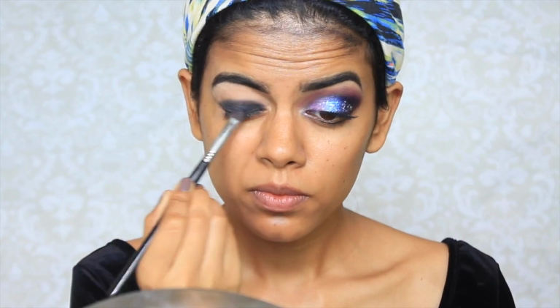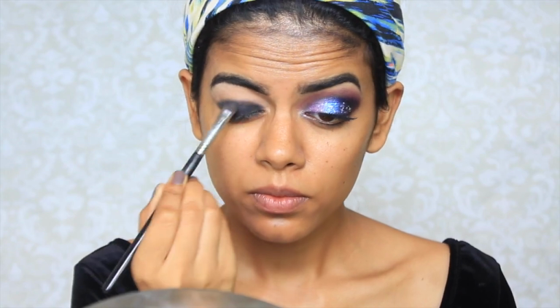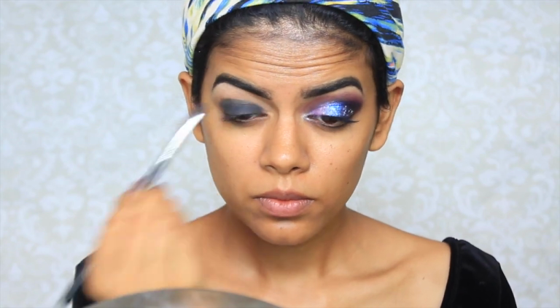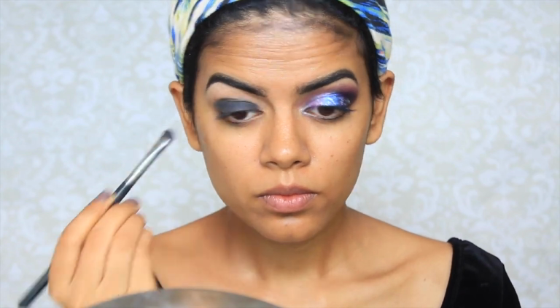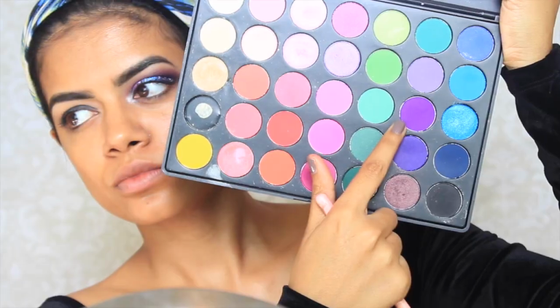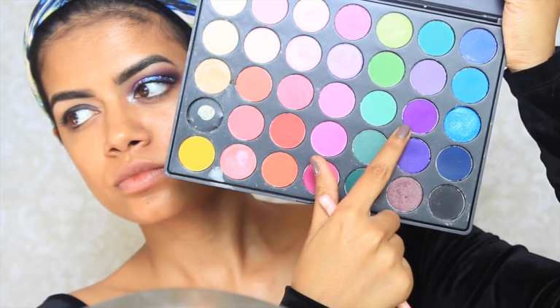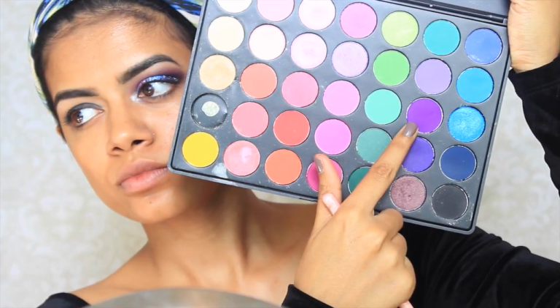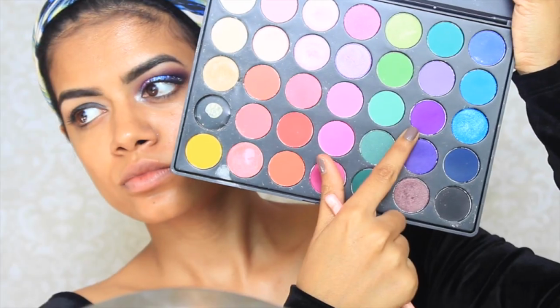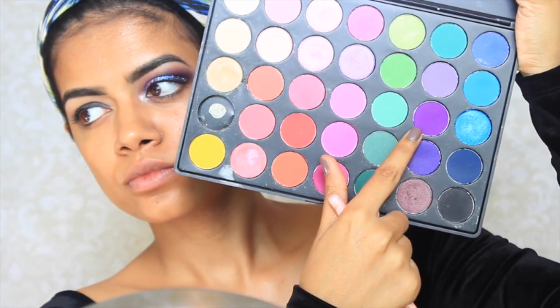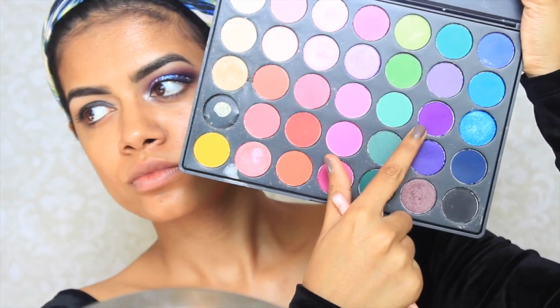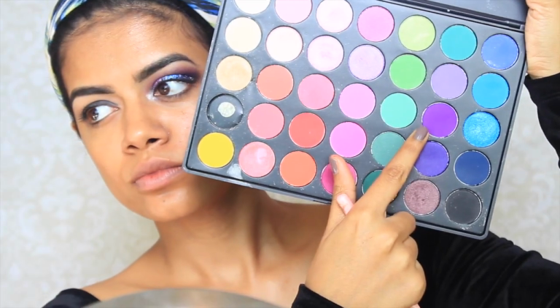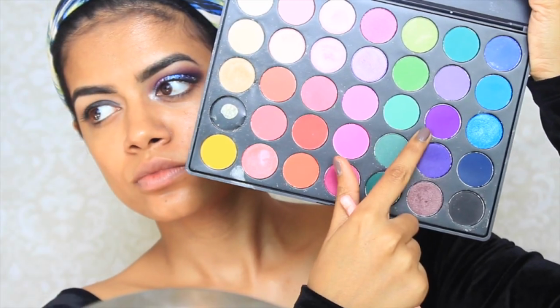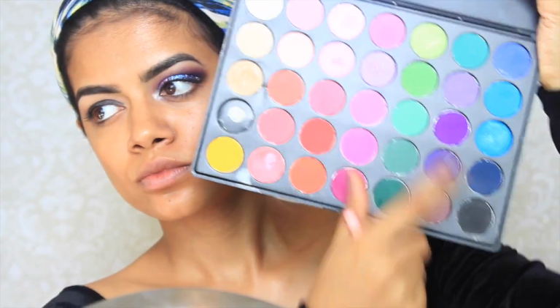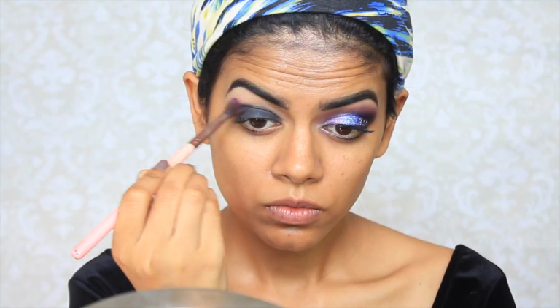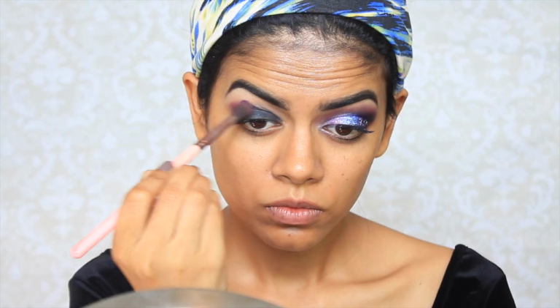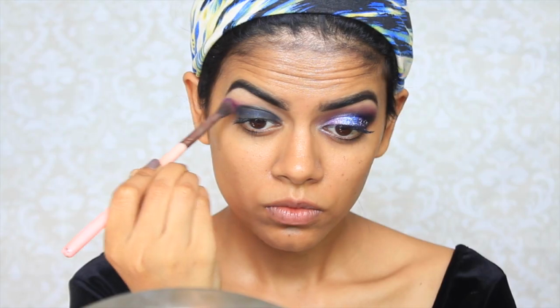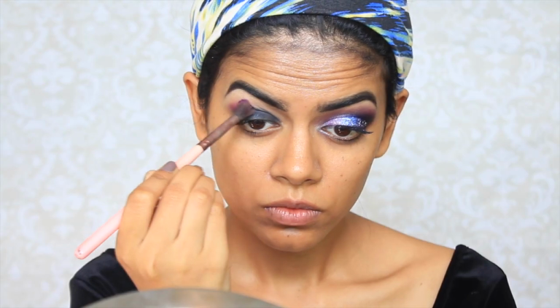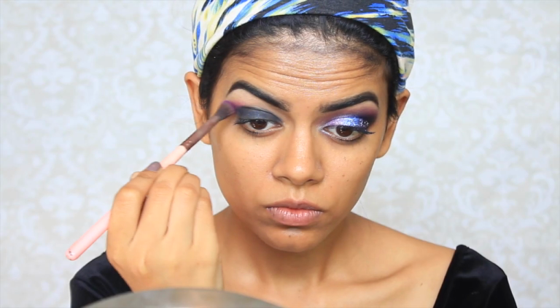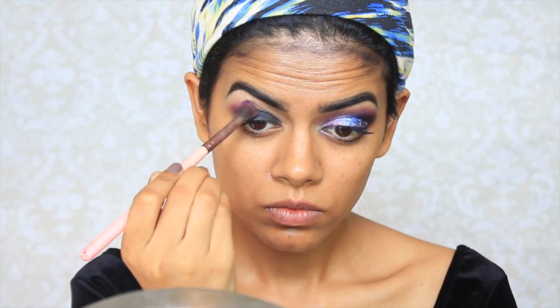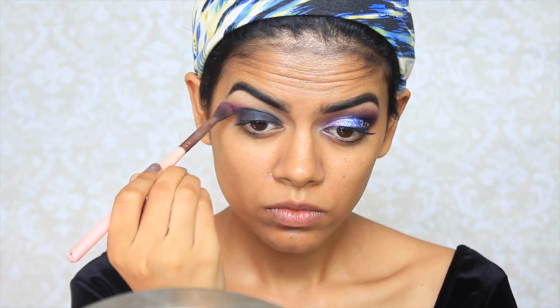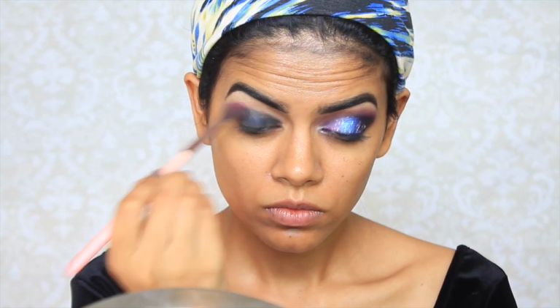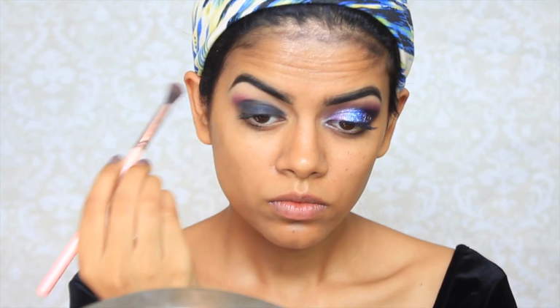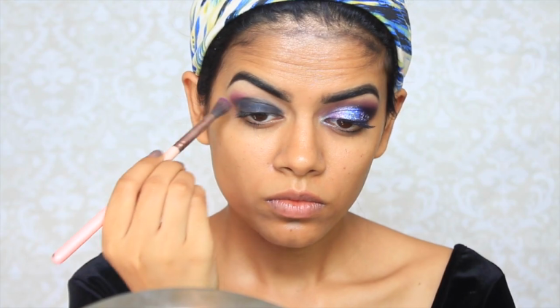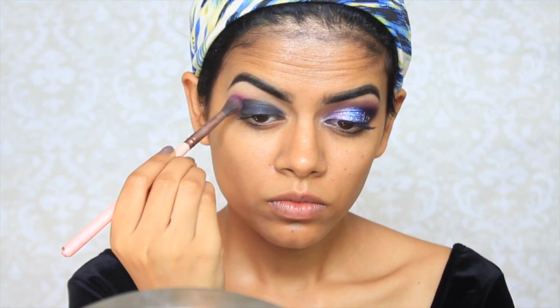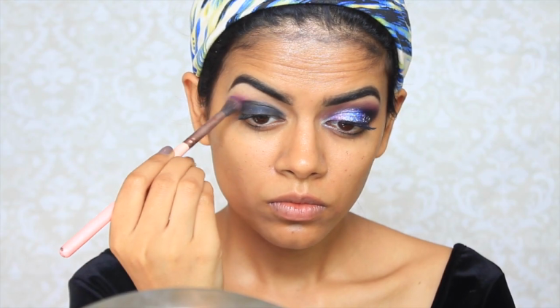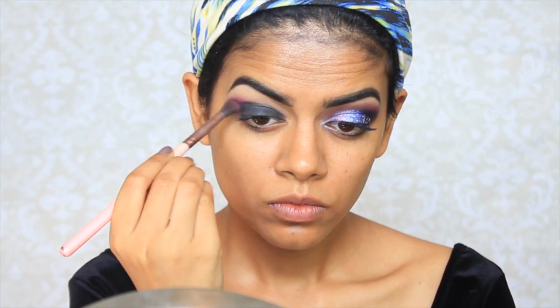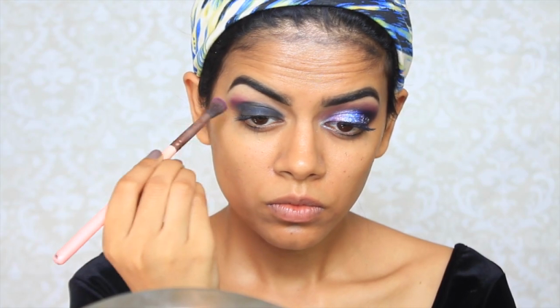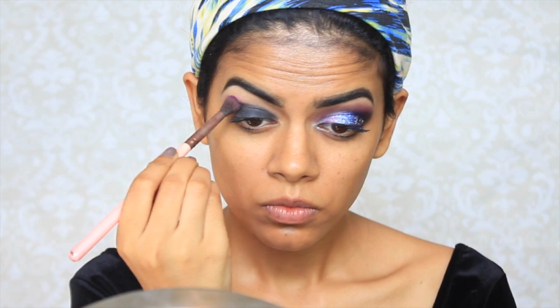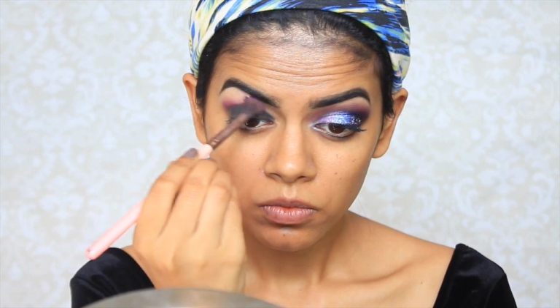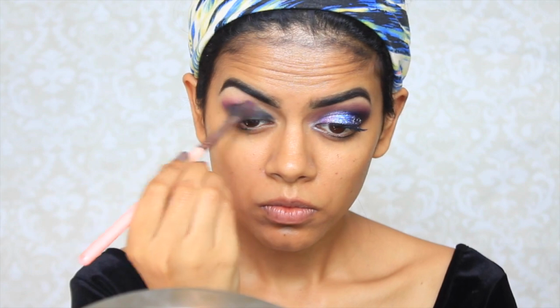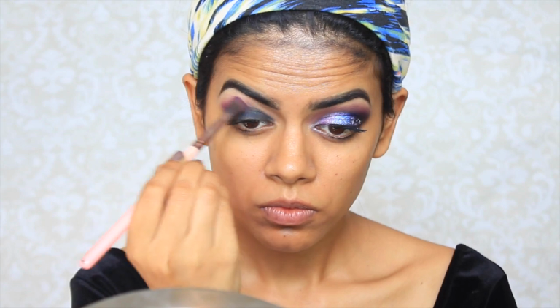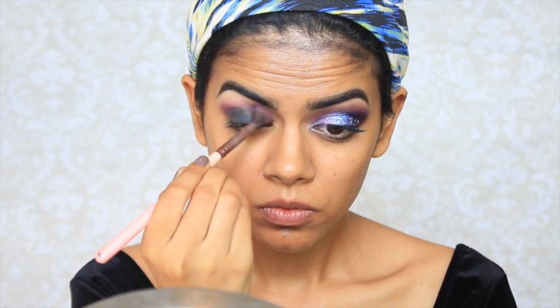Next, I'm going to take this purple color and apply this into my crease. This is the Morphe 35B palette.